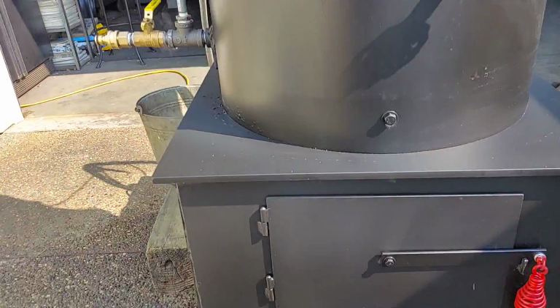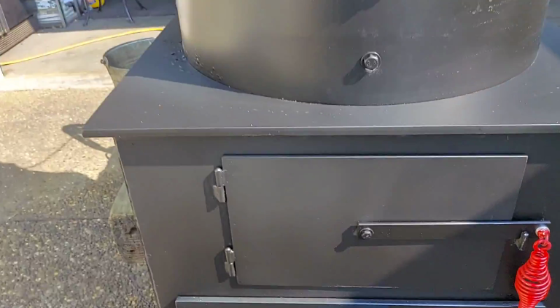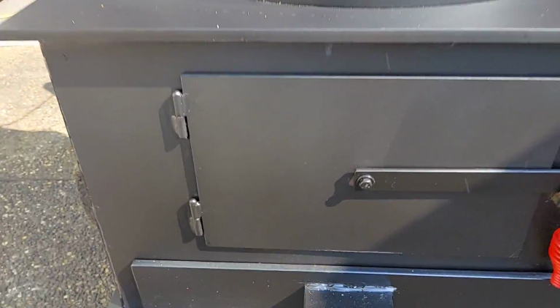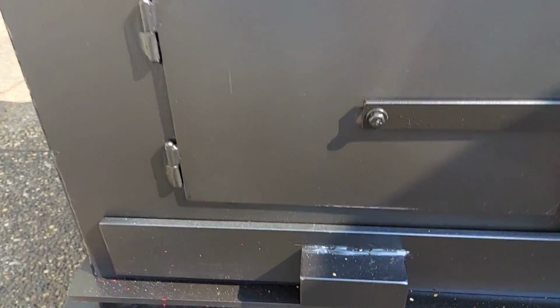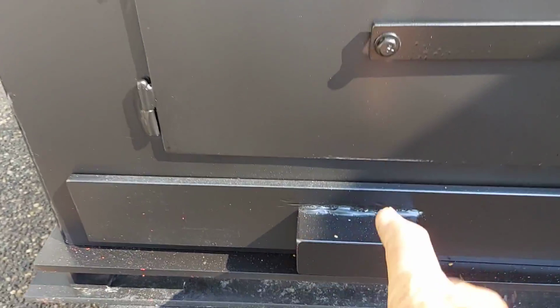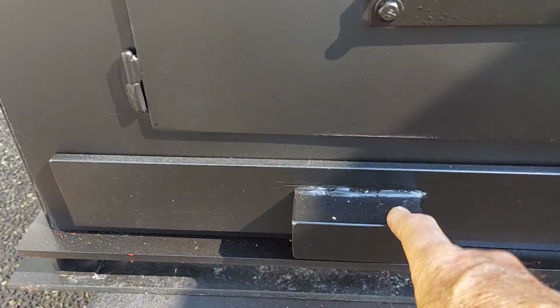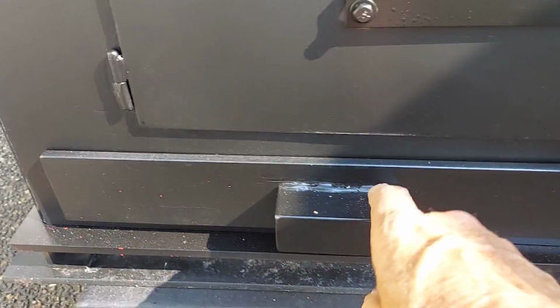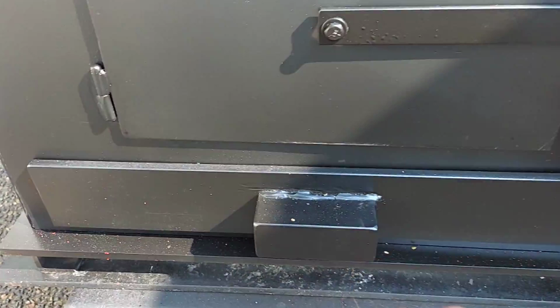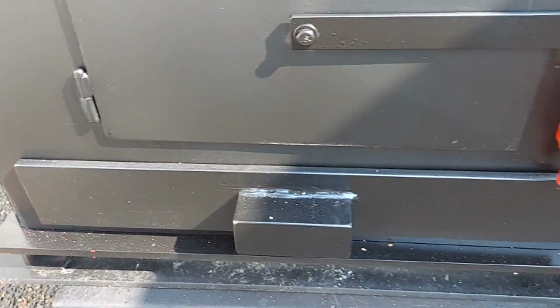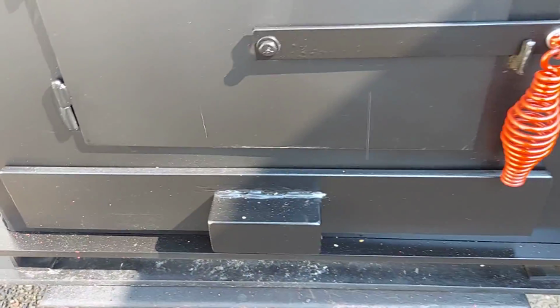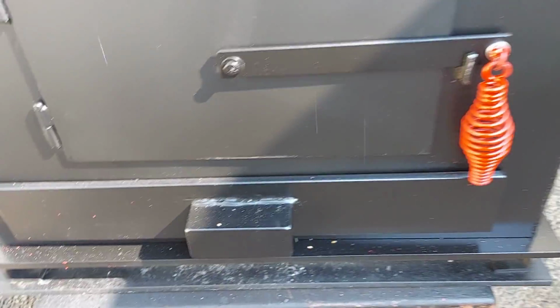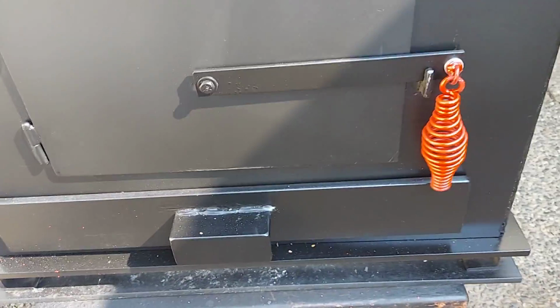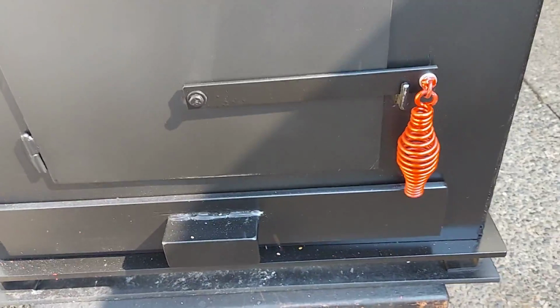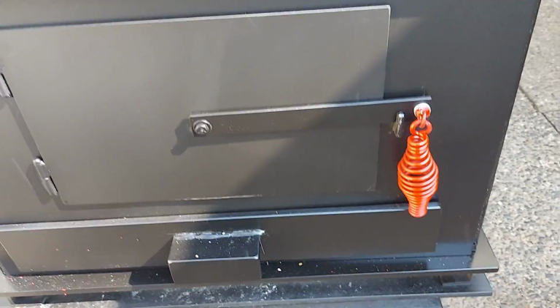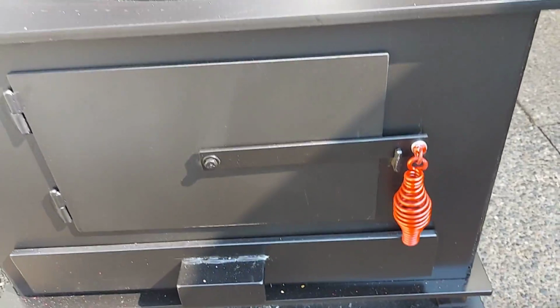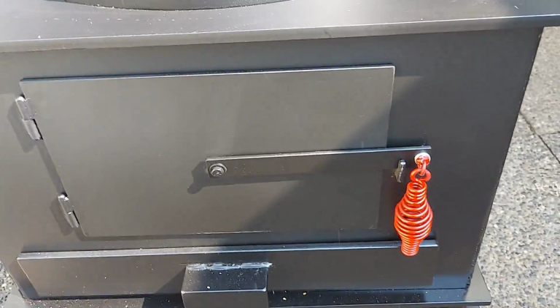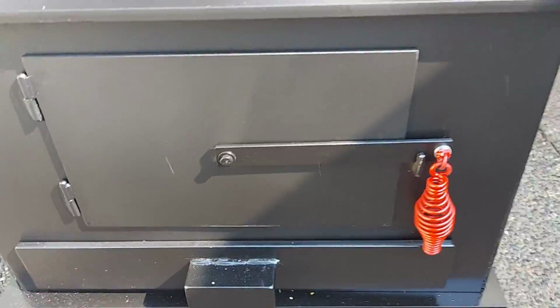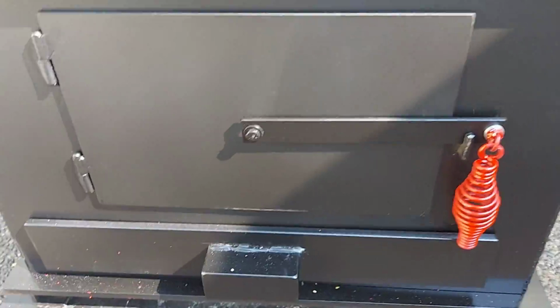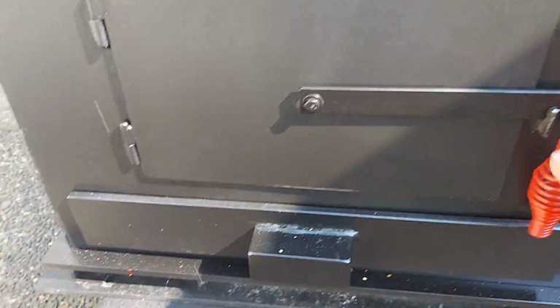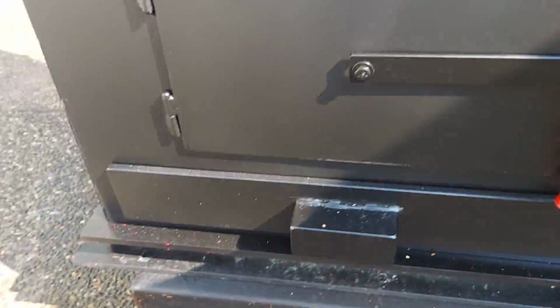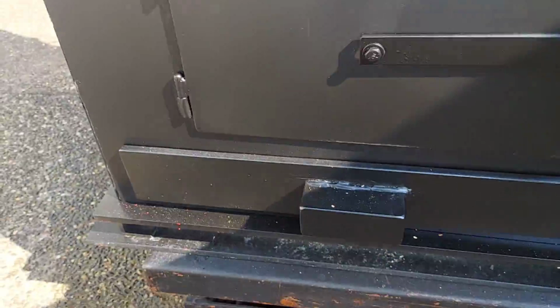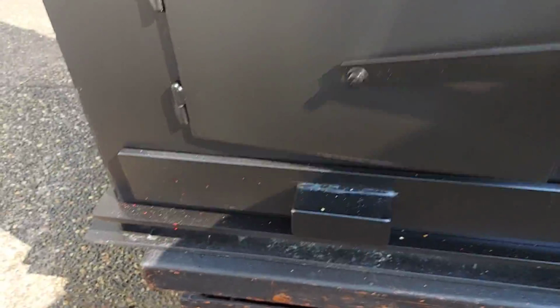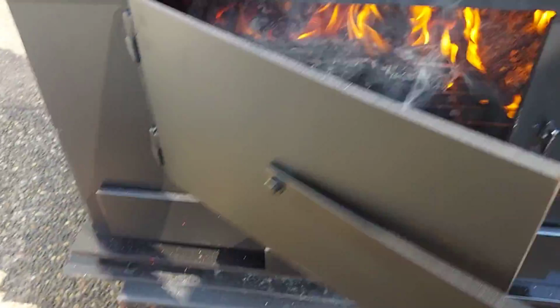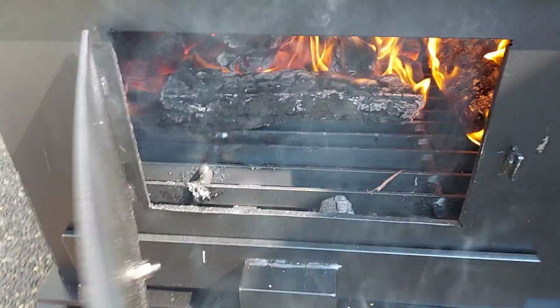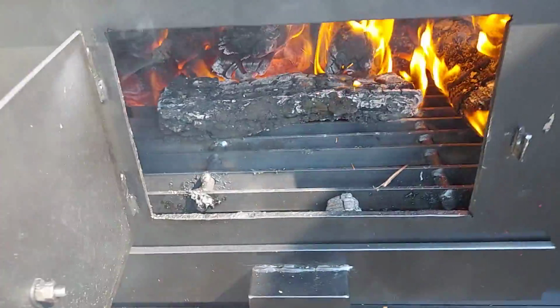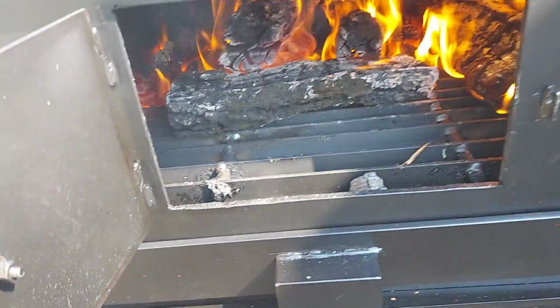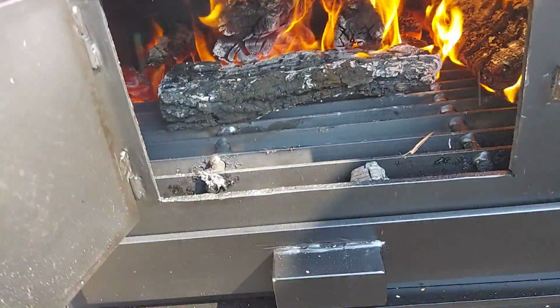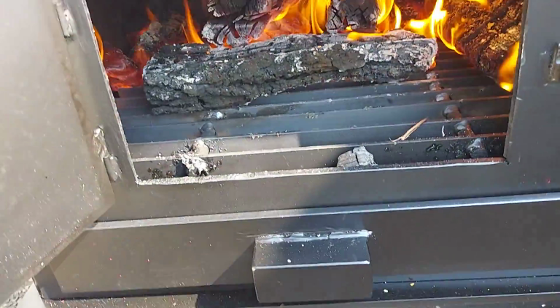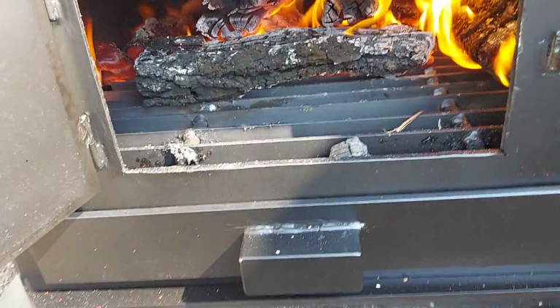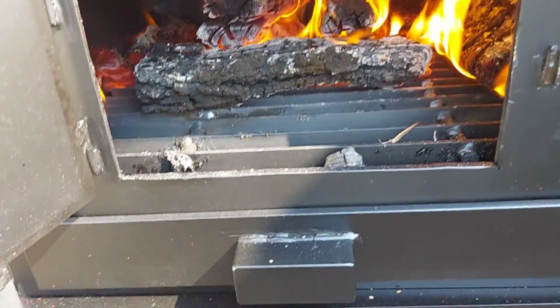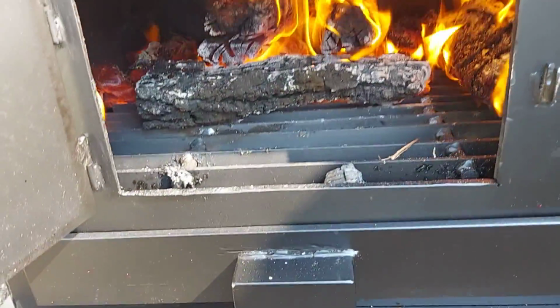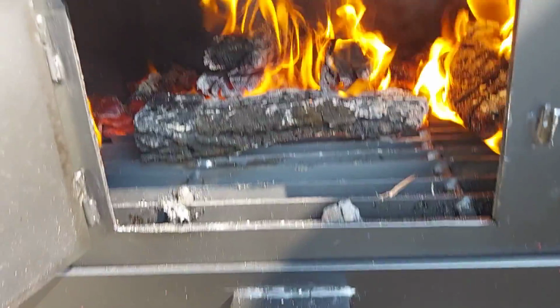Ash pan is right here, and of course your firebox is right there.